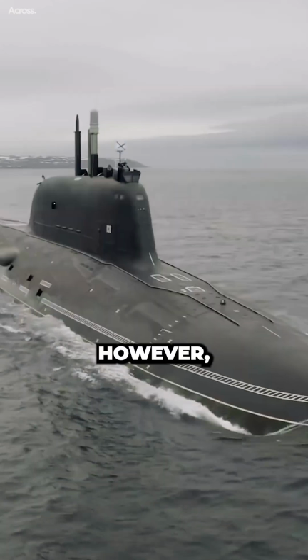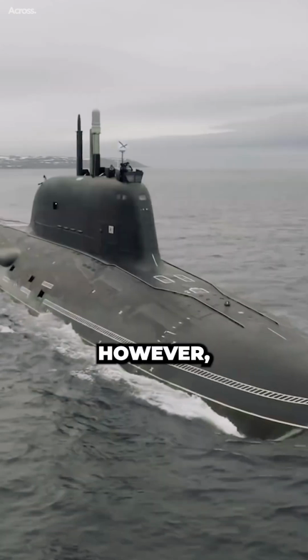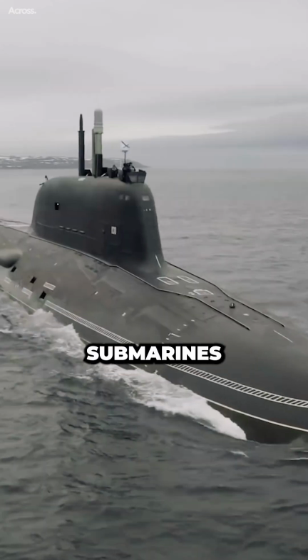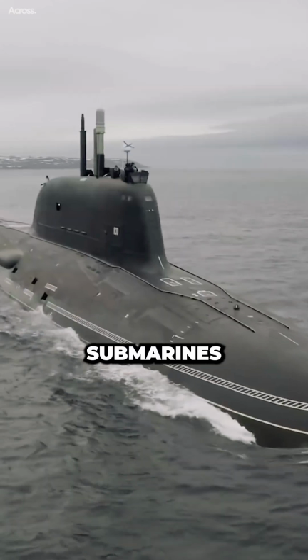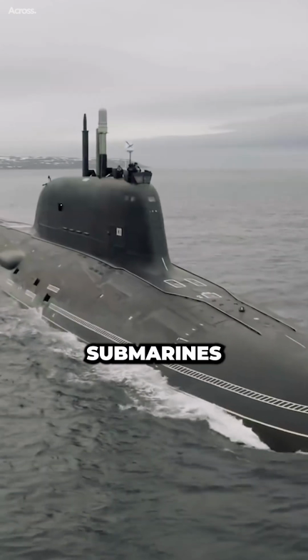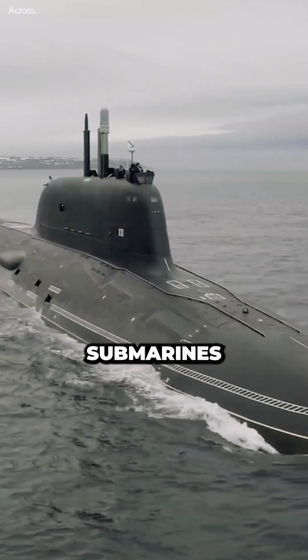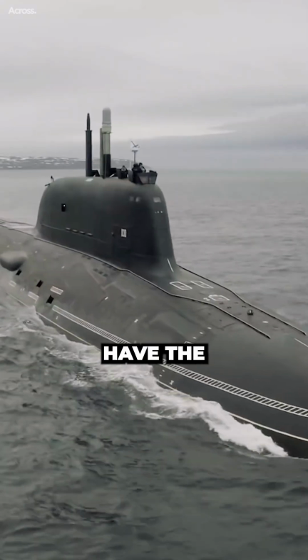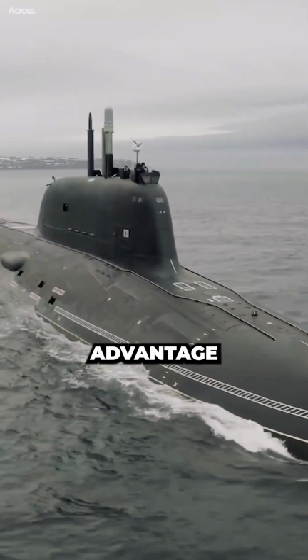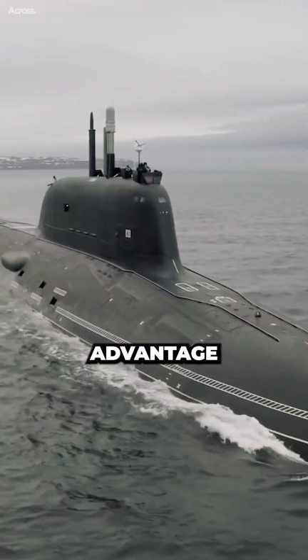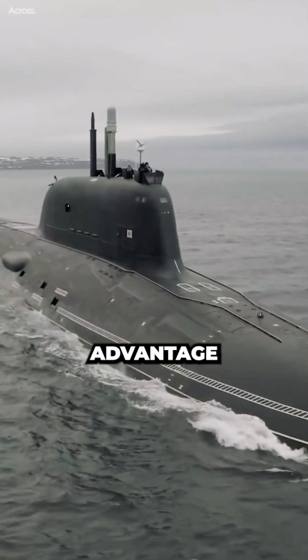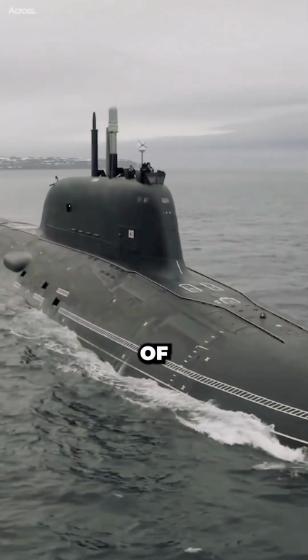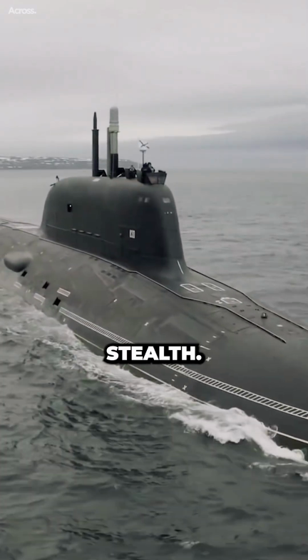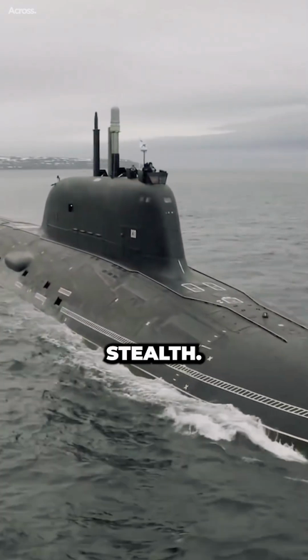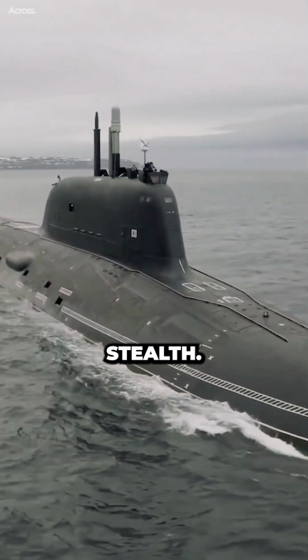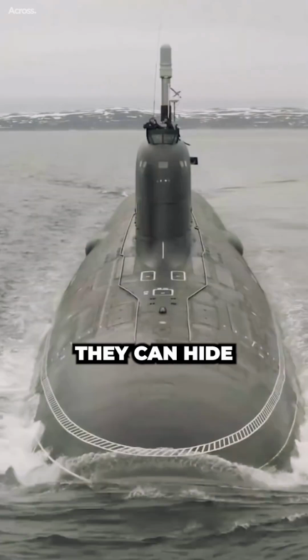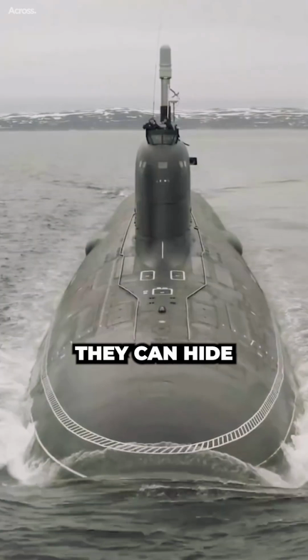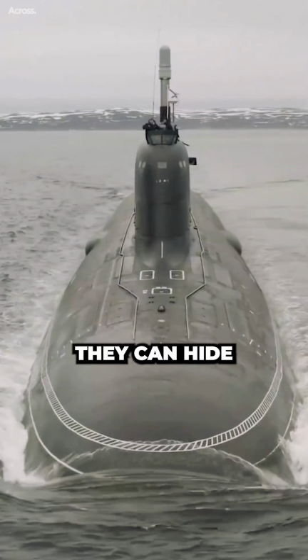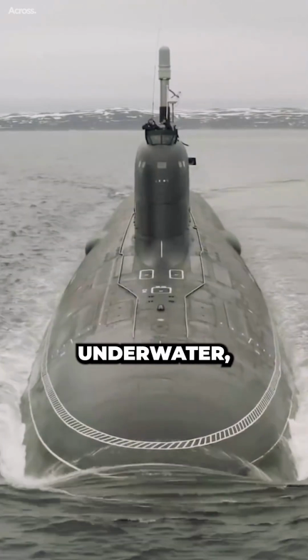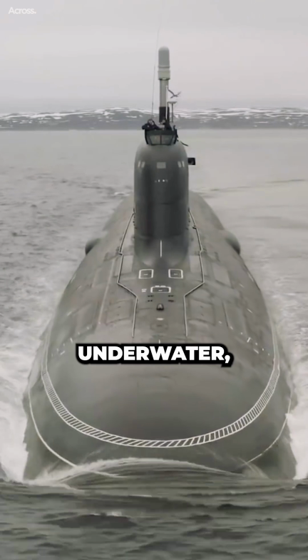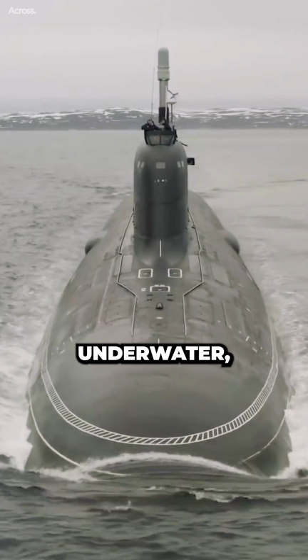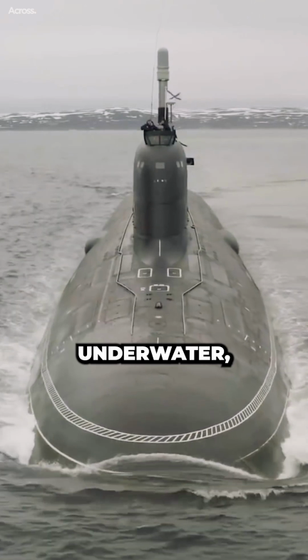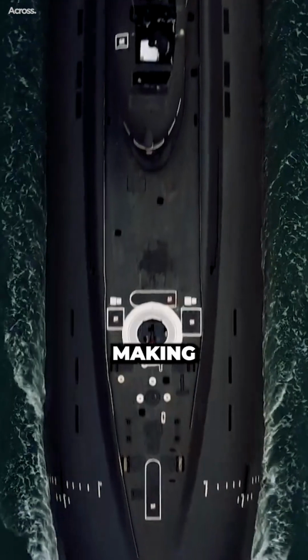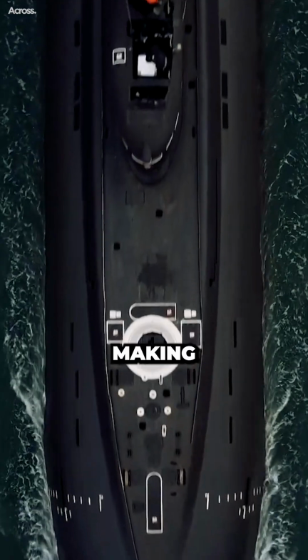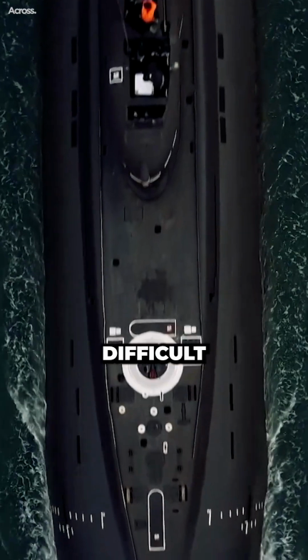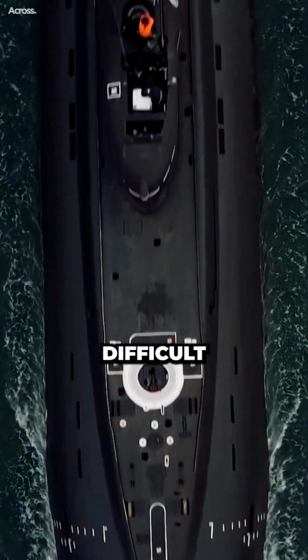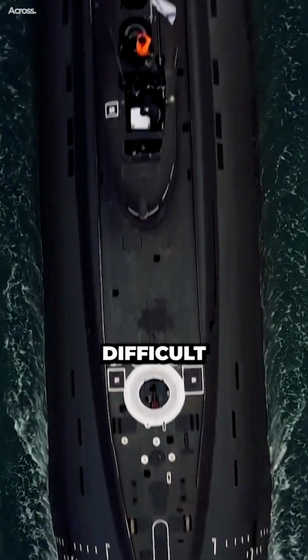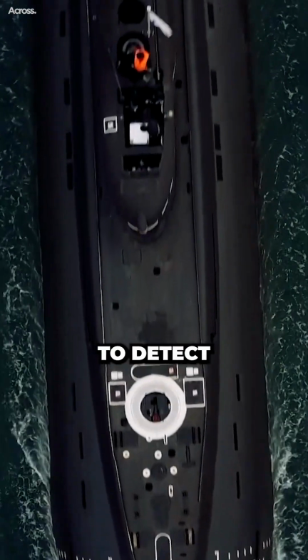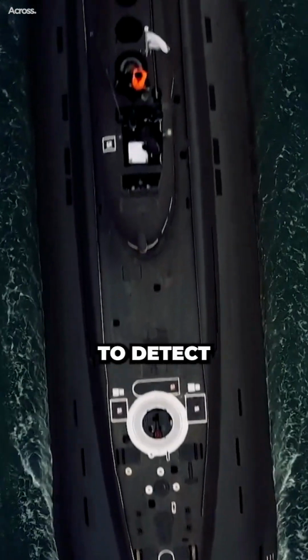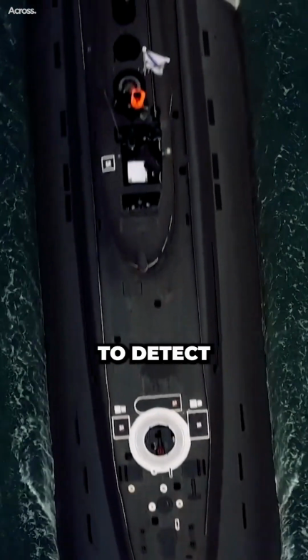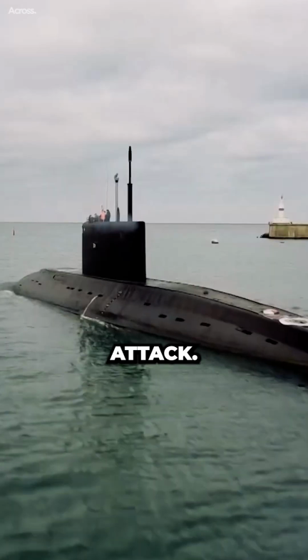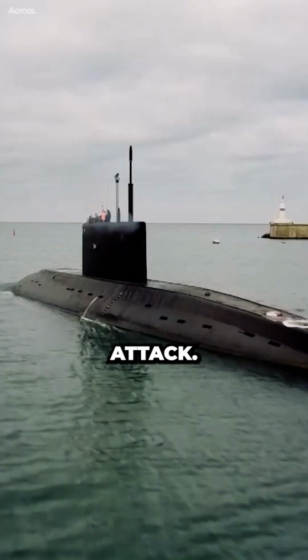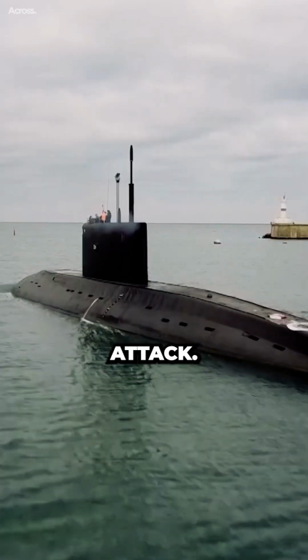However, submarines have the advantage of stealth. They can hide underwater, making them difficult to detect and attack.